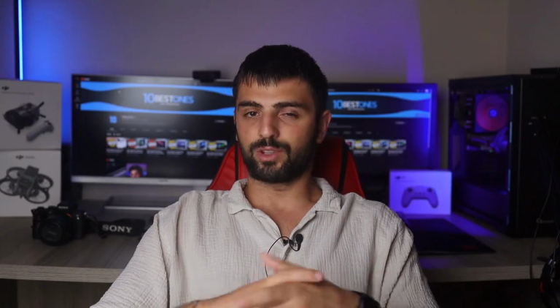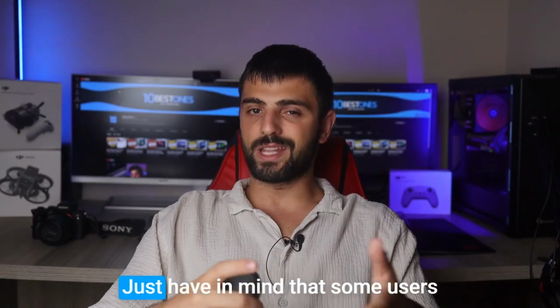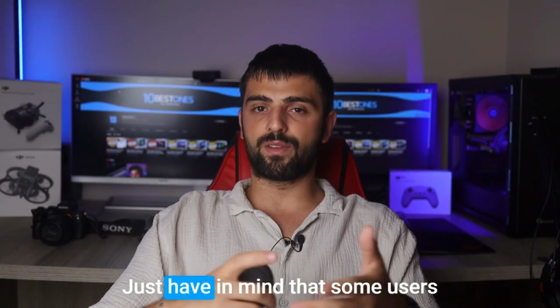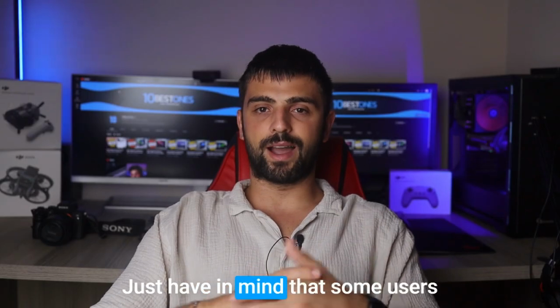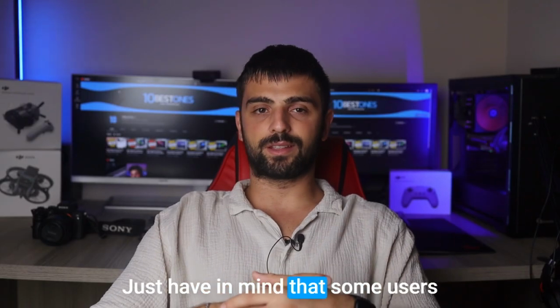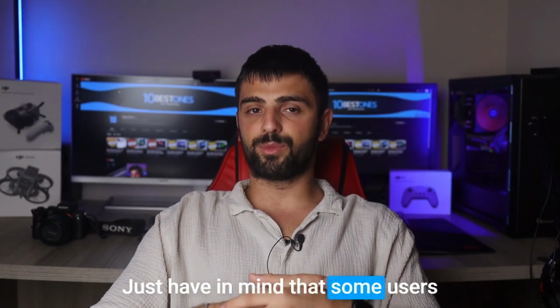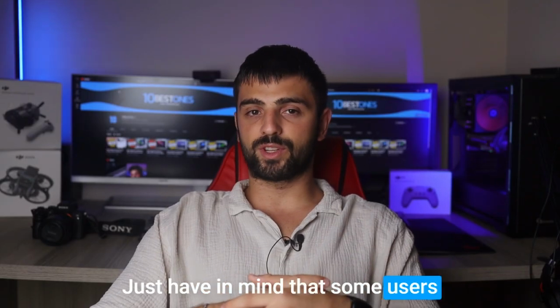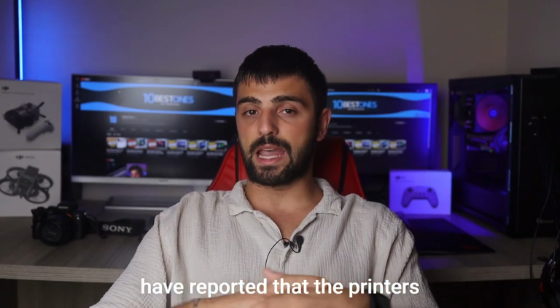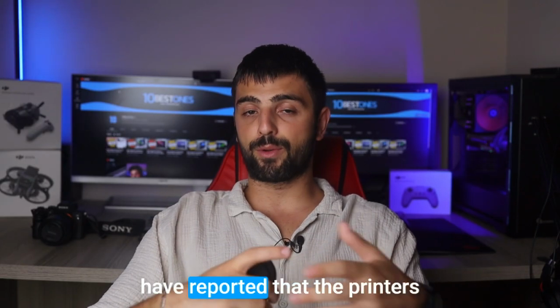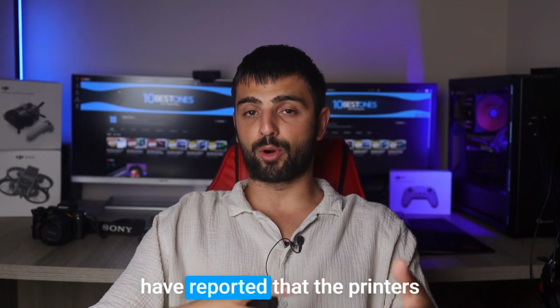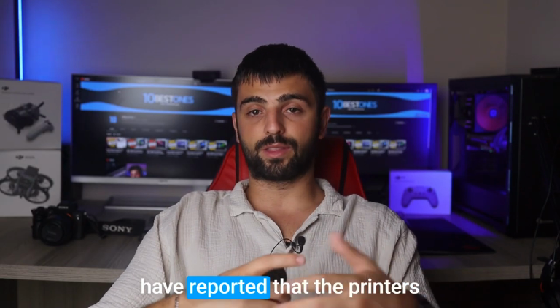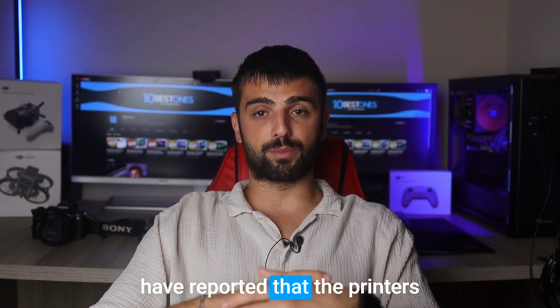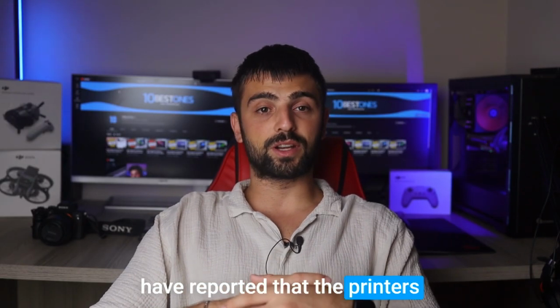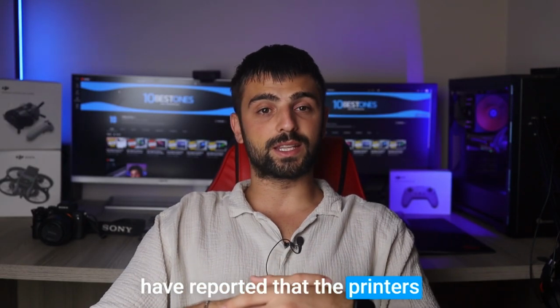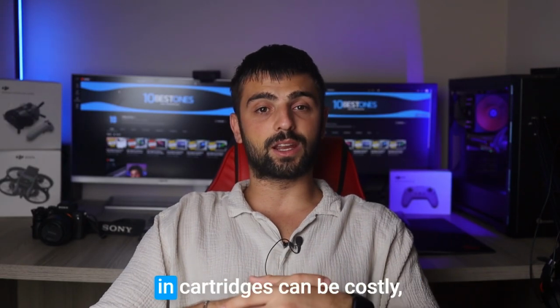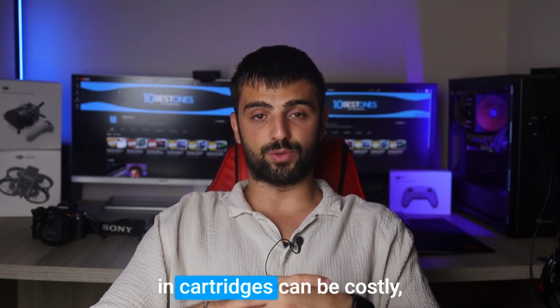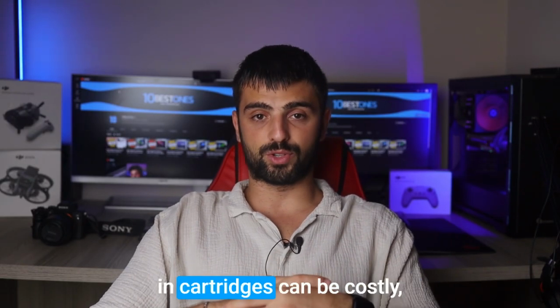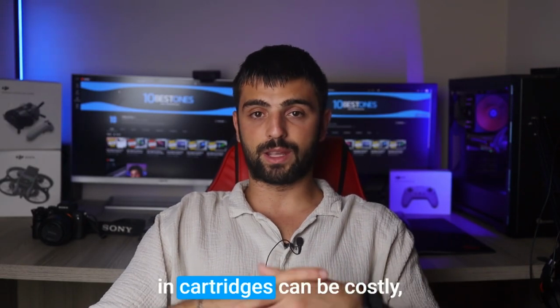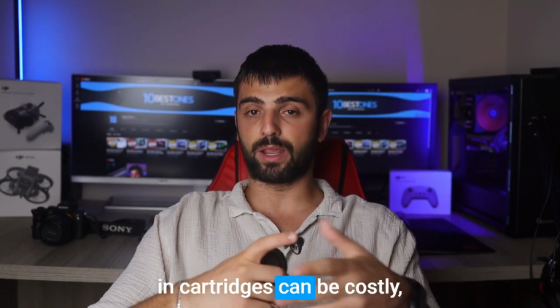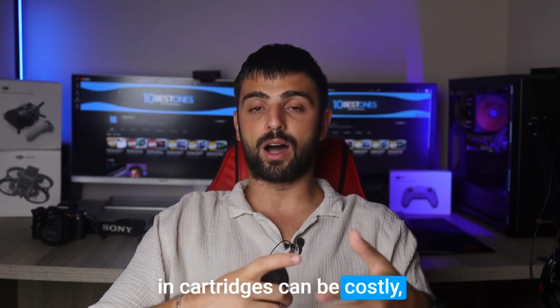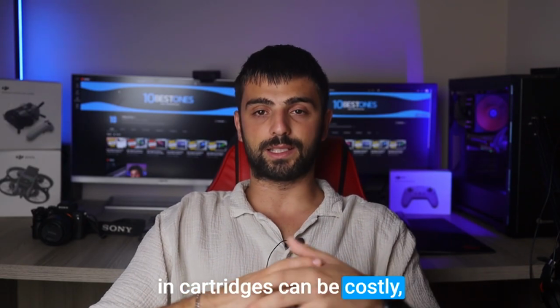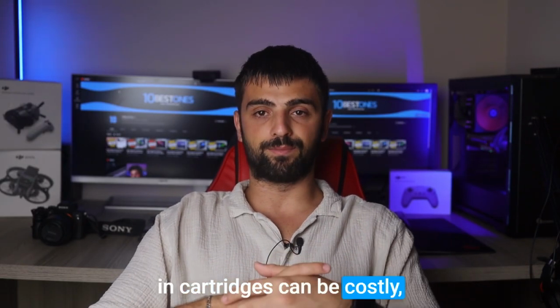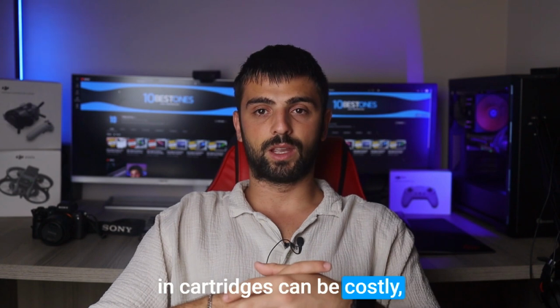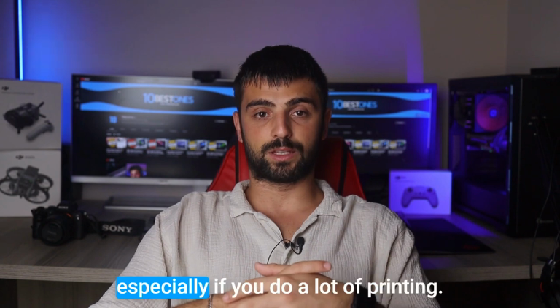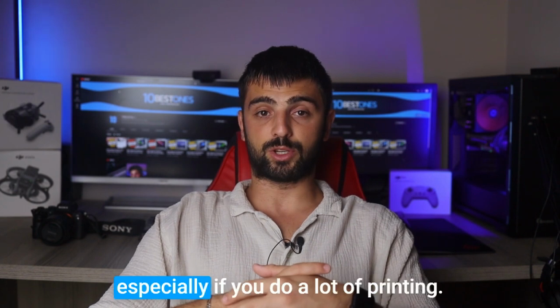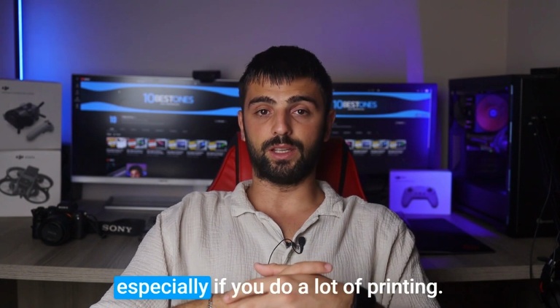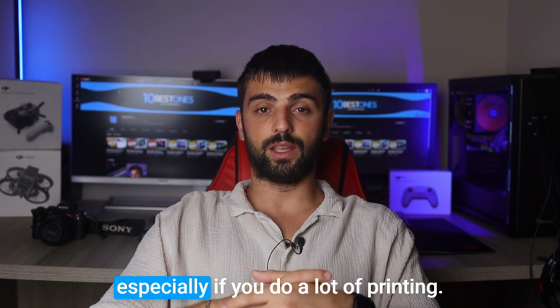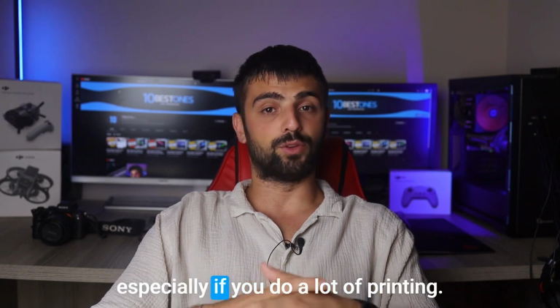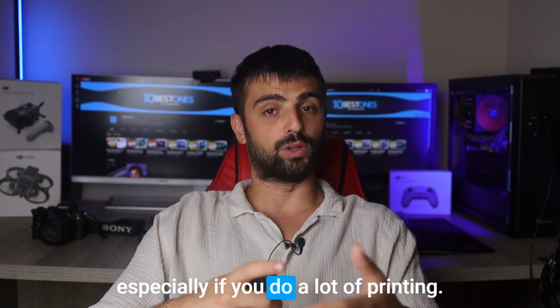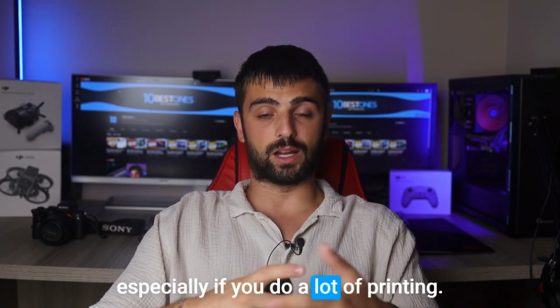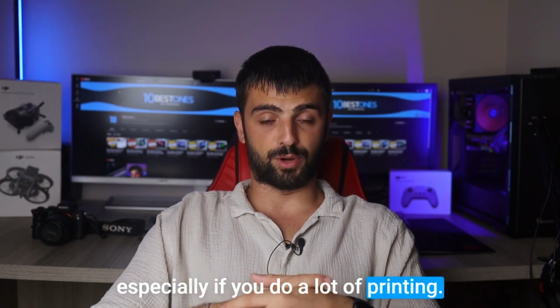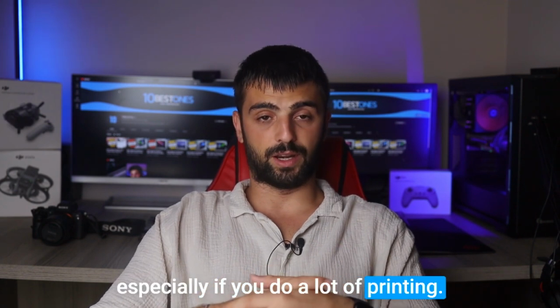Just keep in mind that some users have reported that the printer's ink cartridges can be costly, especially if you do a lot of printing.